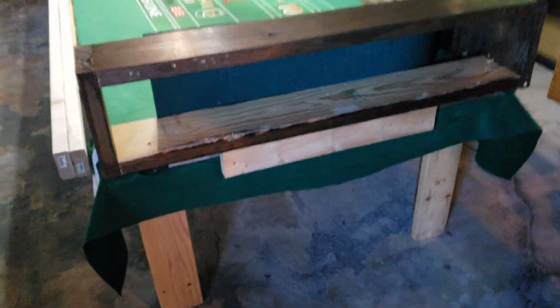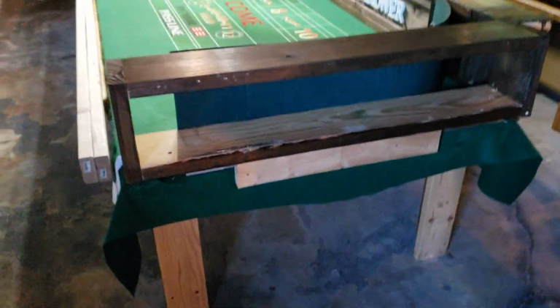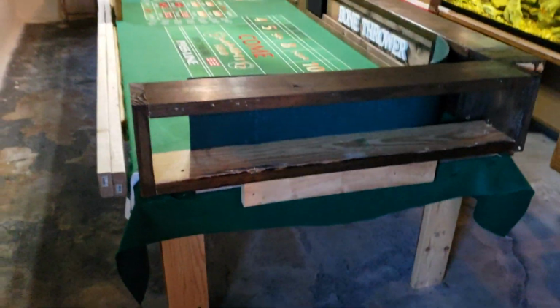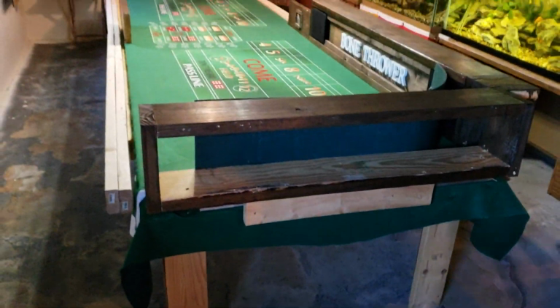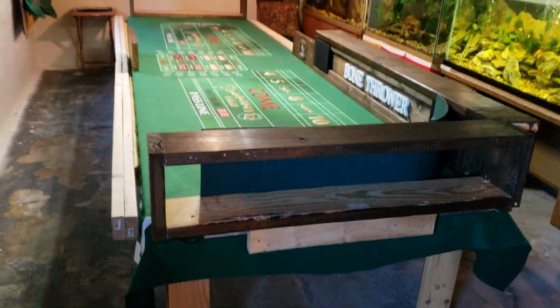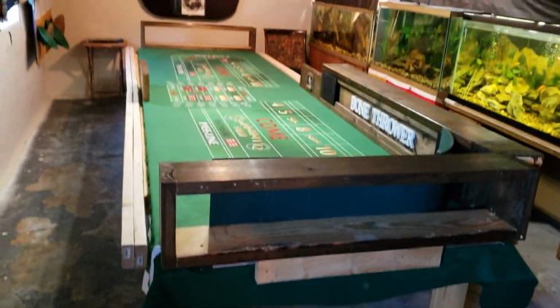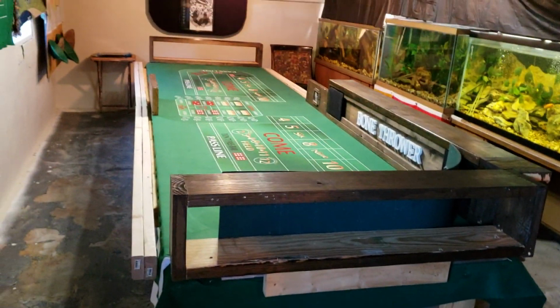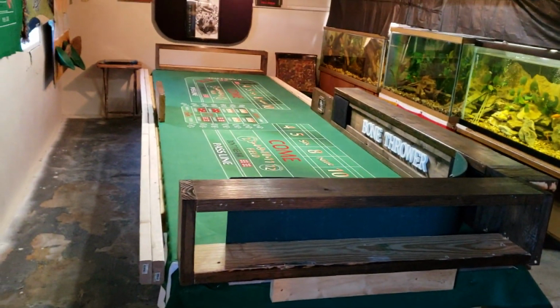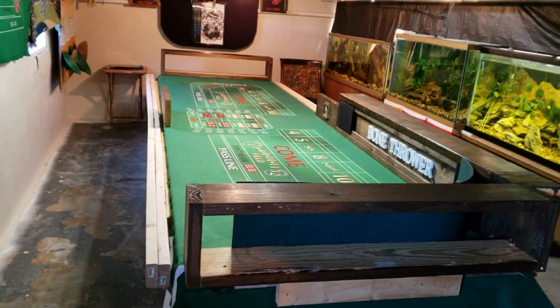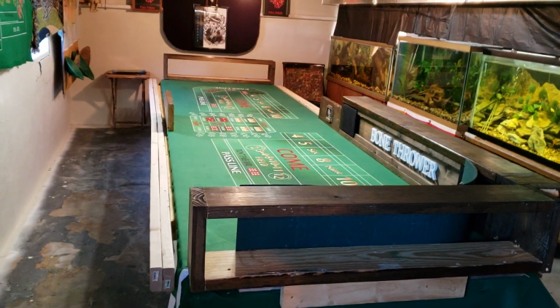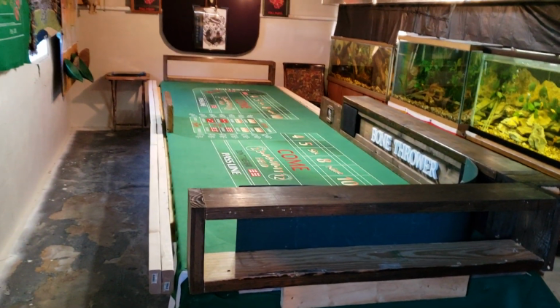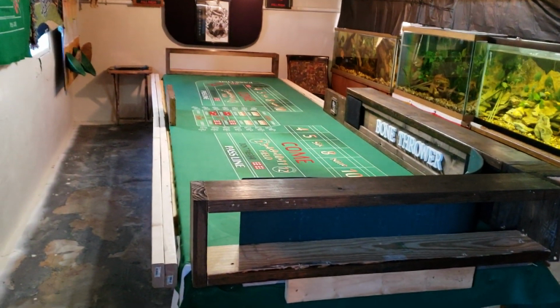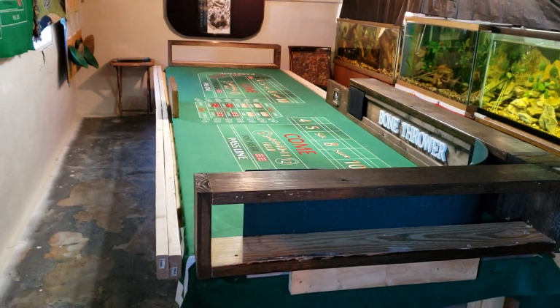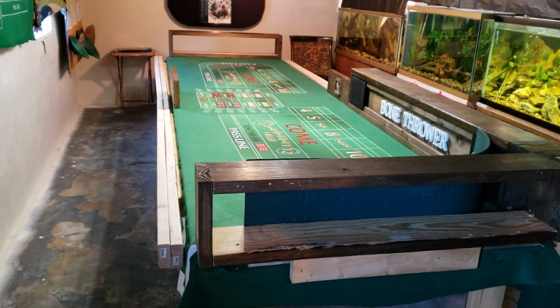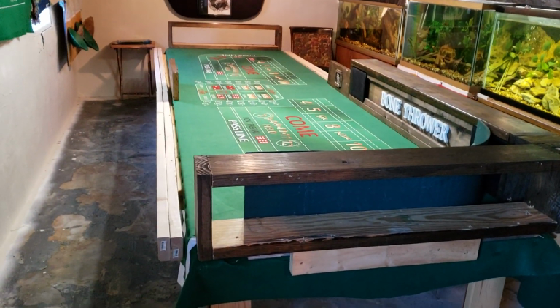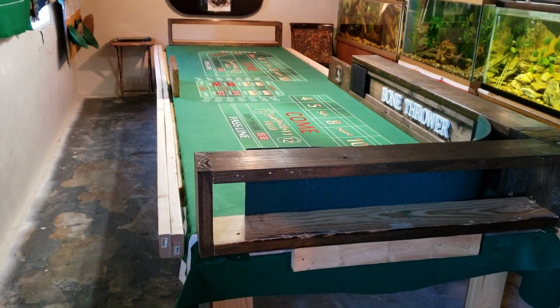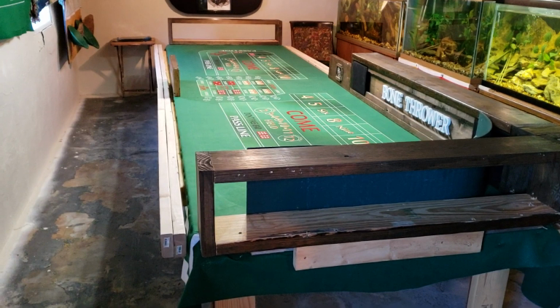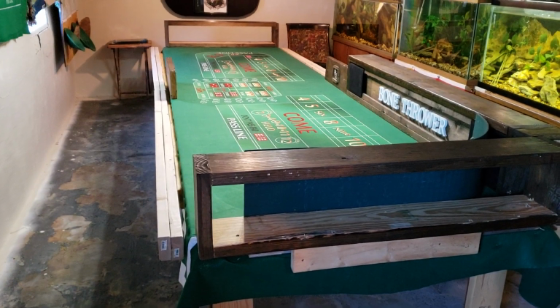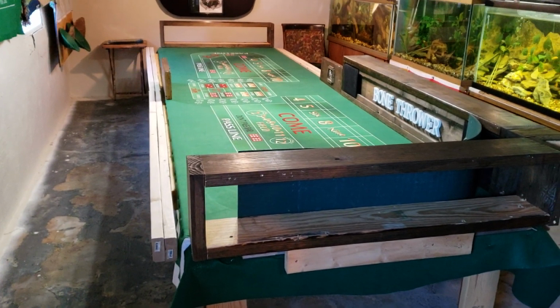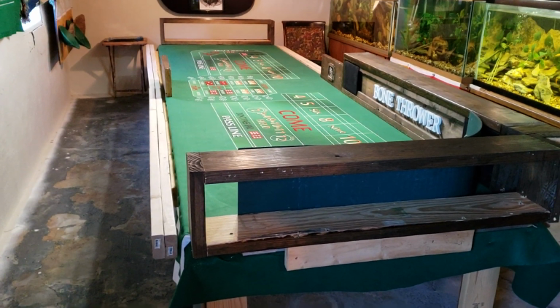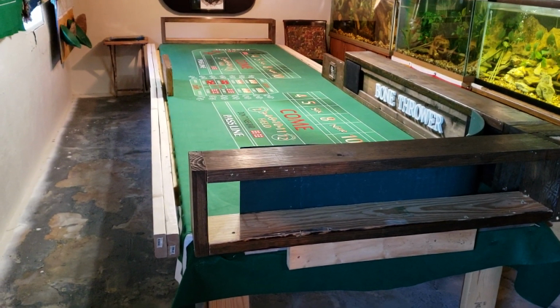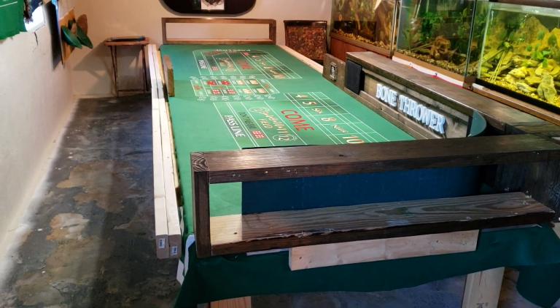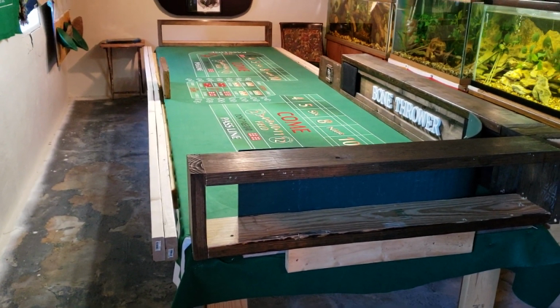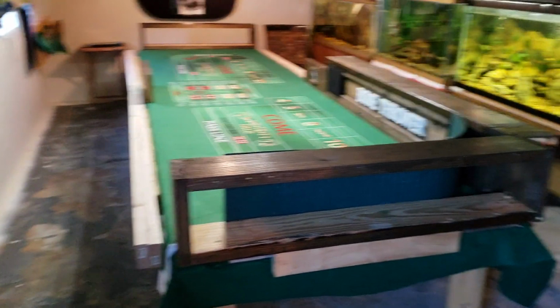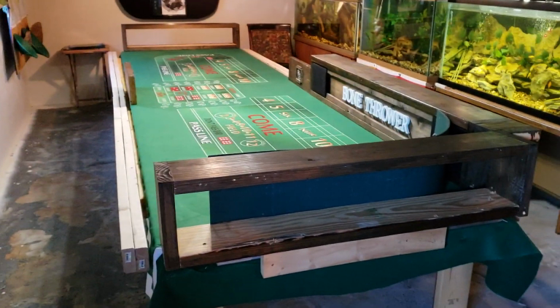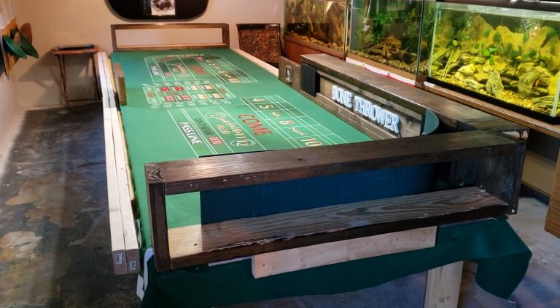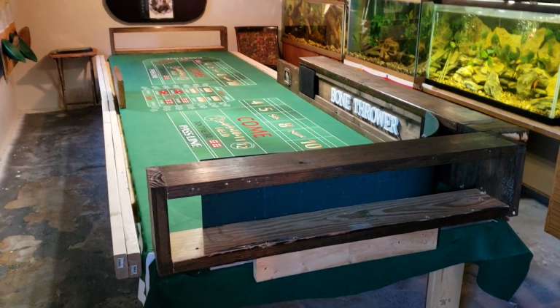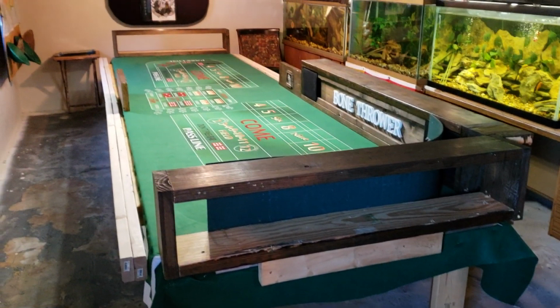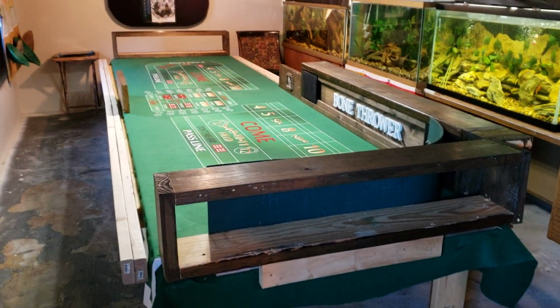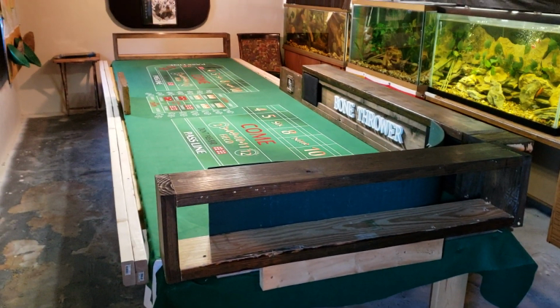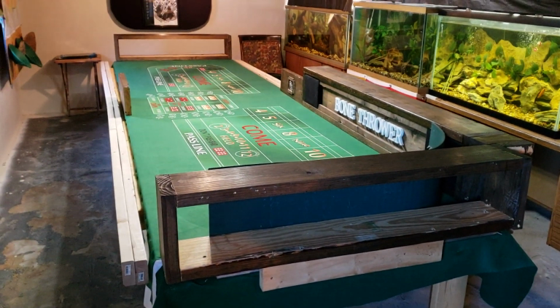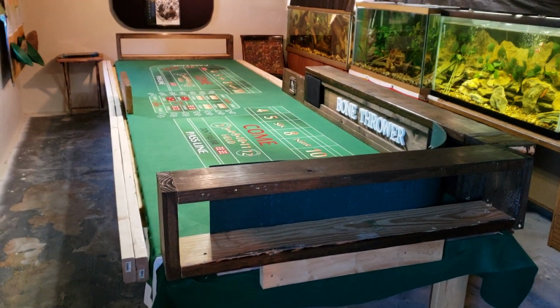Okay, now we got my cover on. Now I'm going to start putting on my rails to get this table complete.